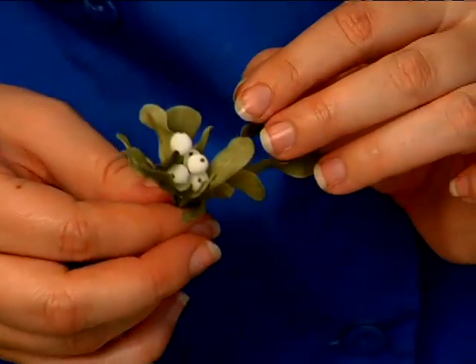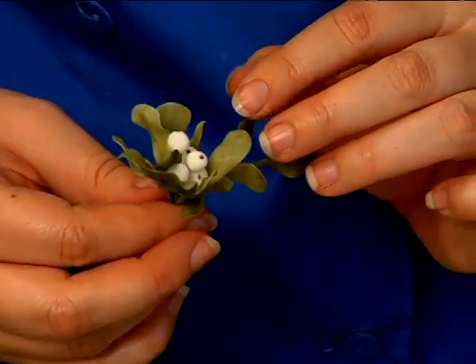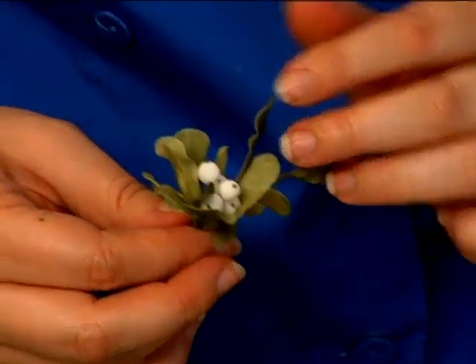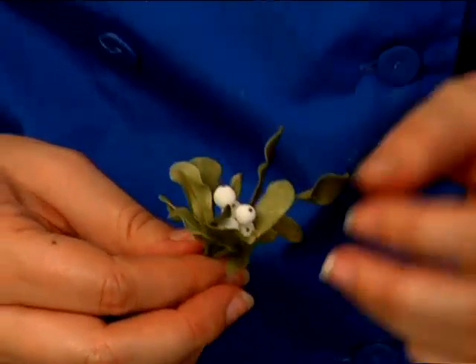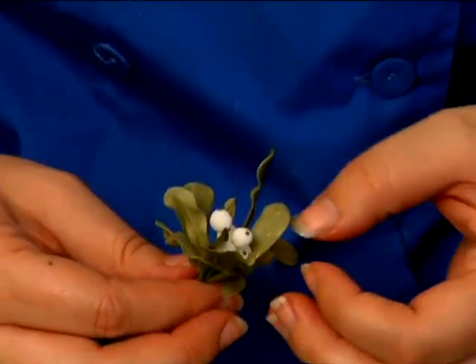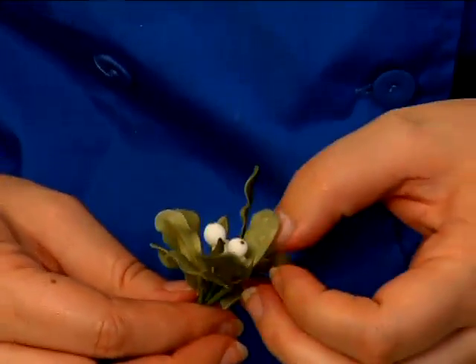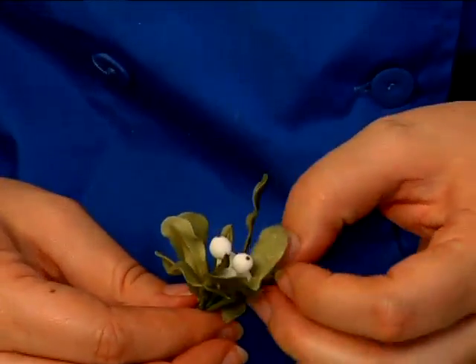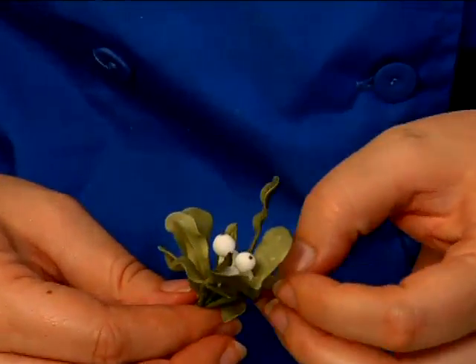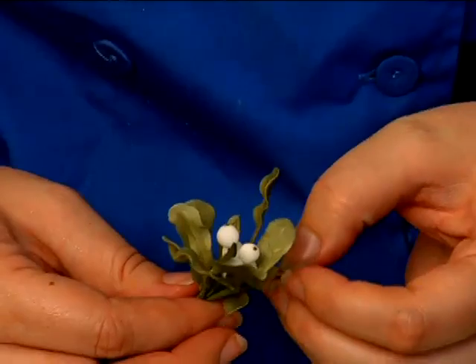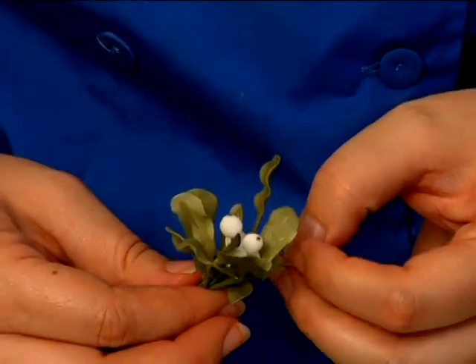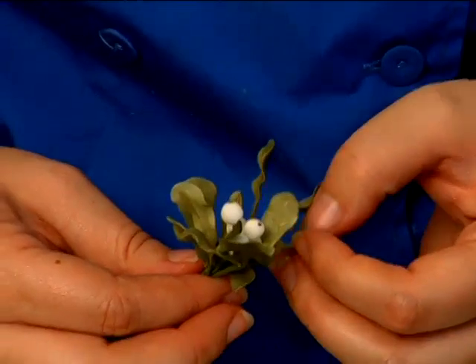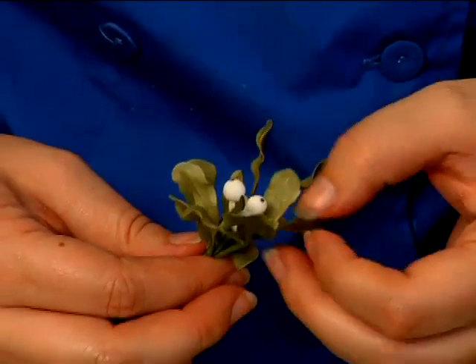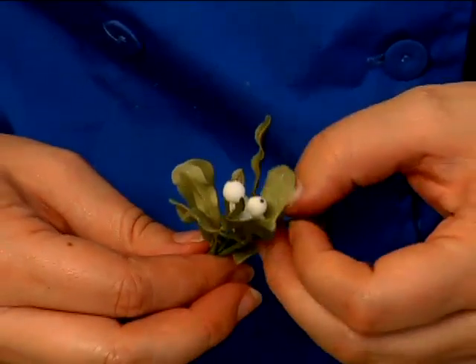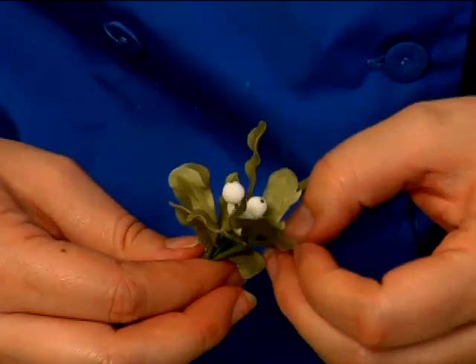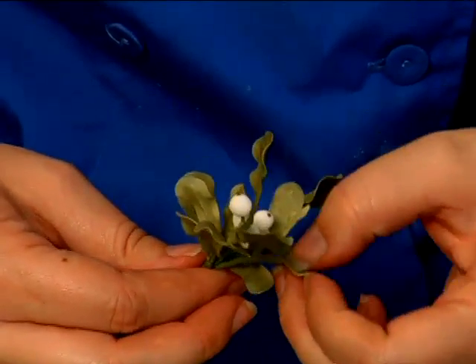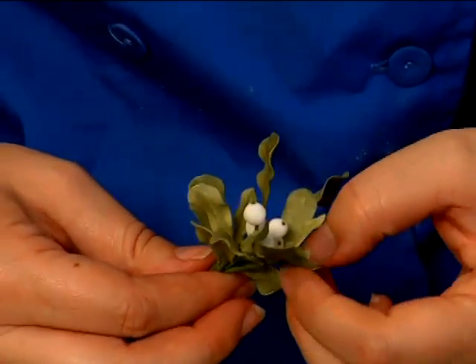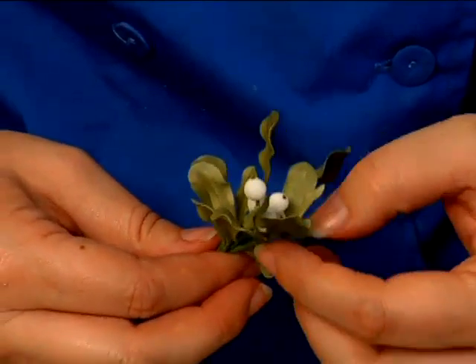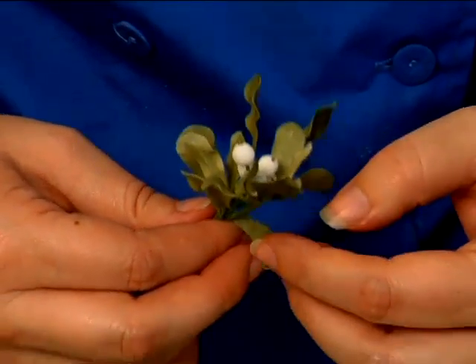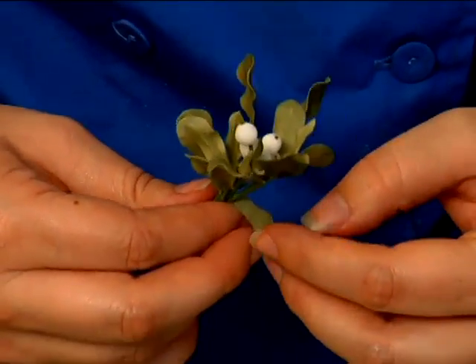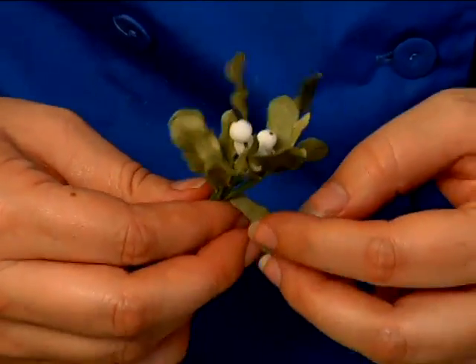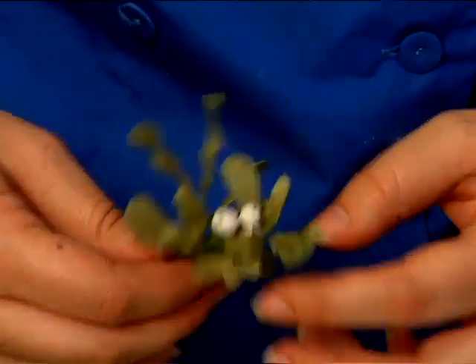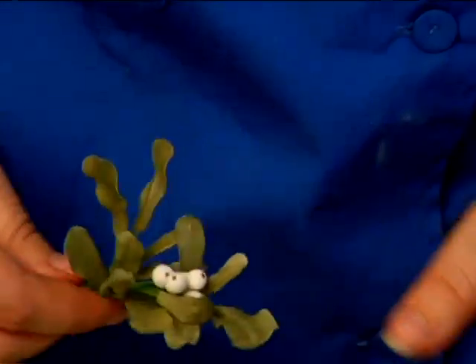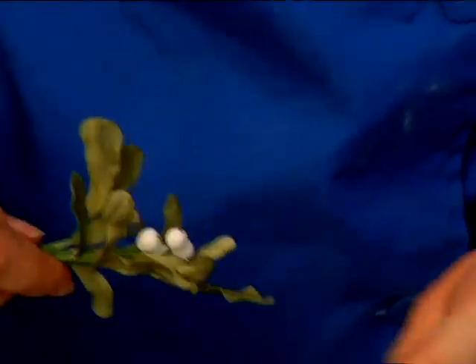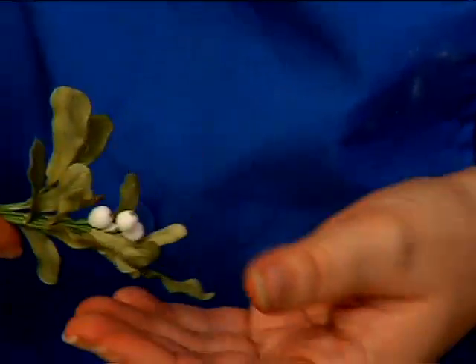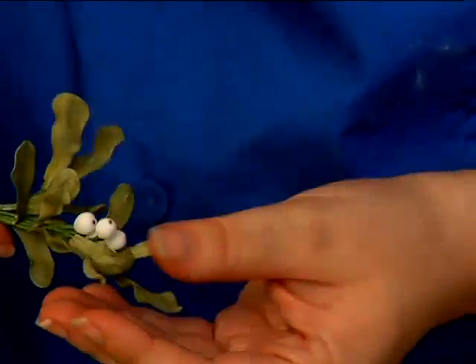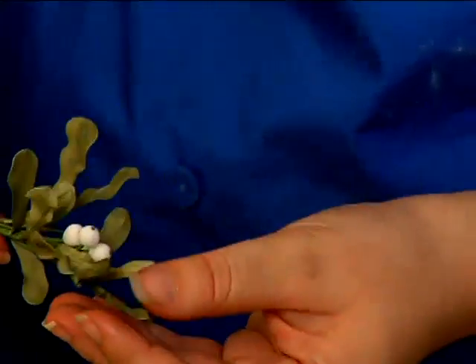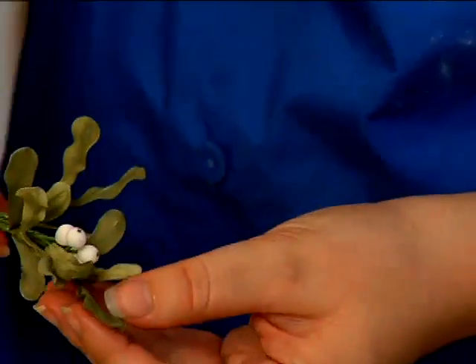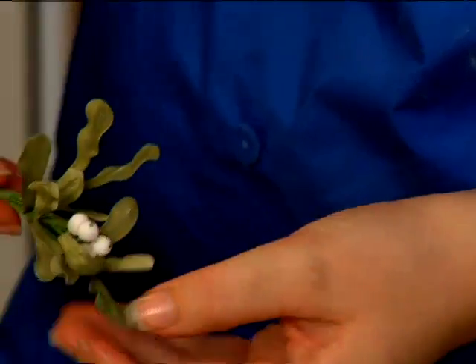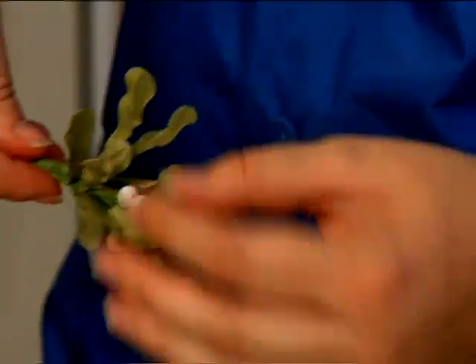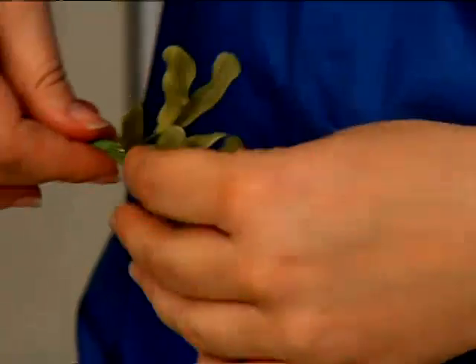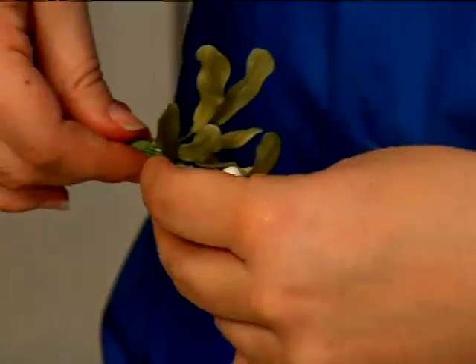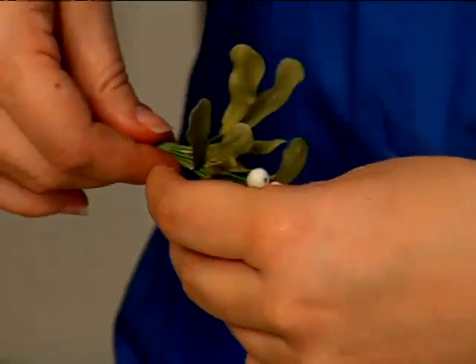Go ahead and spread your leaves out so you can really see it start to take shape.